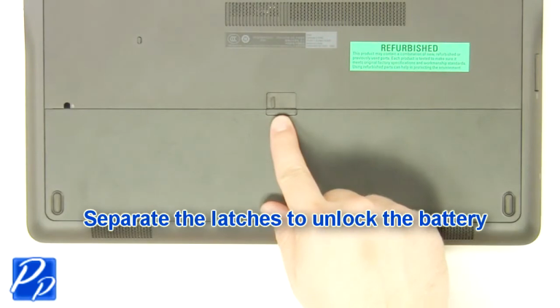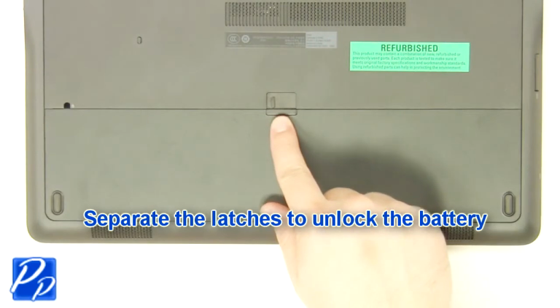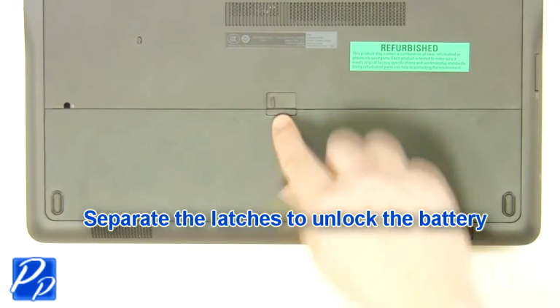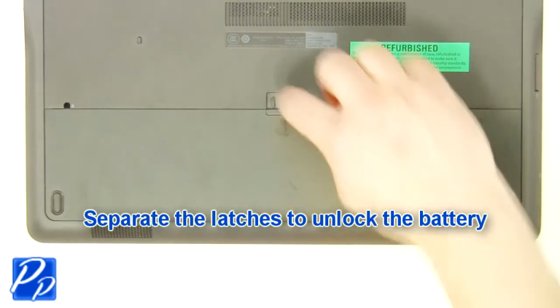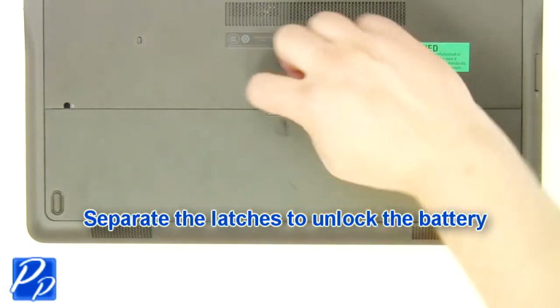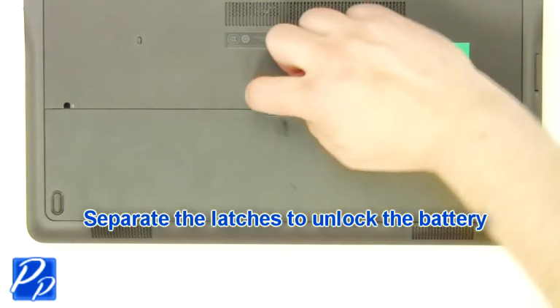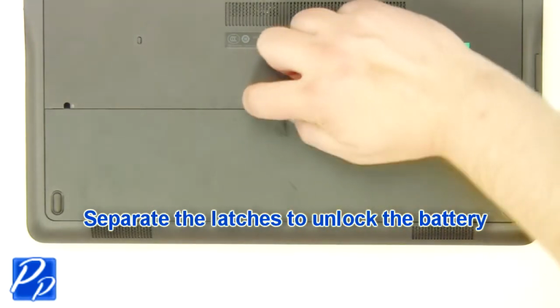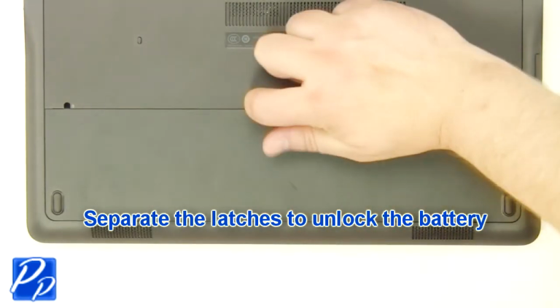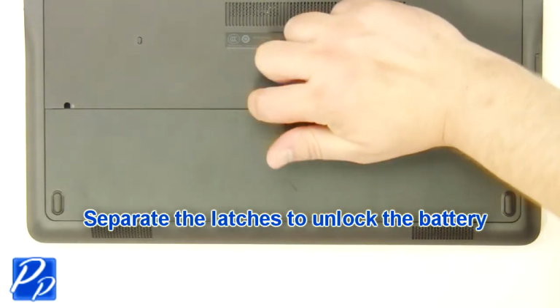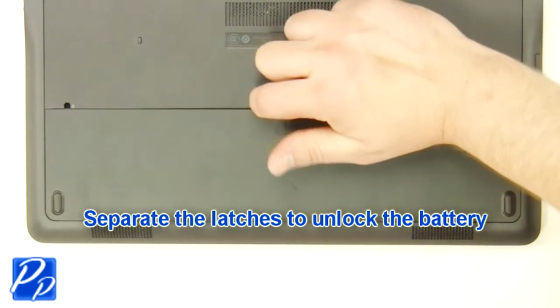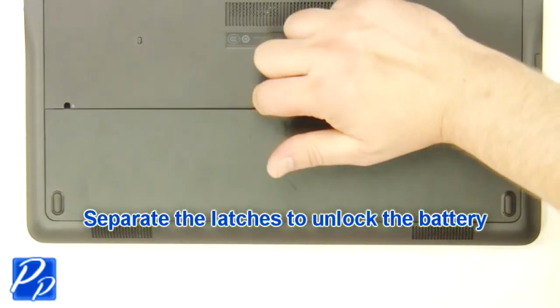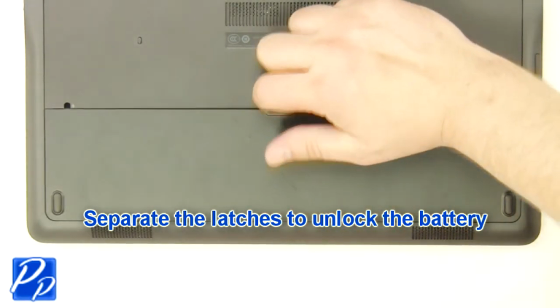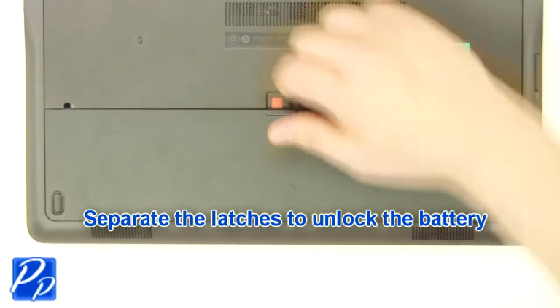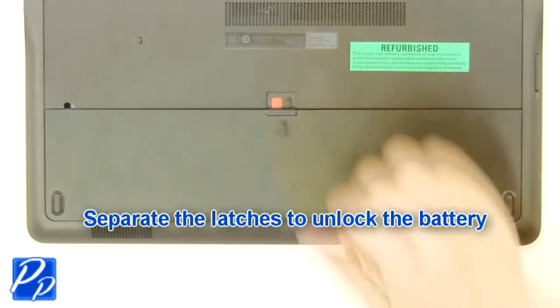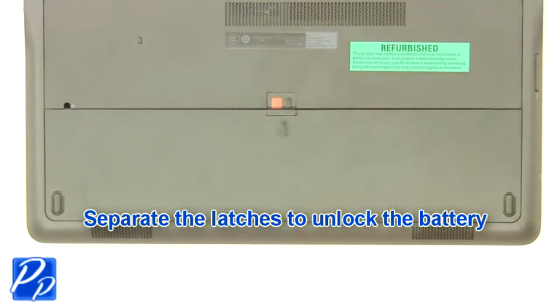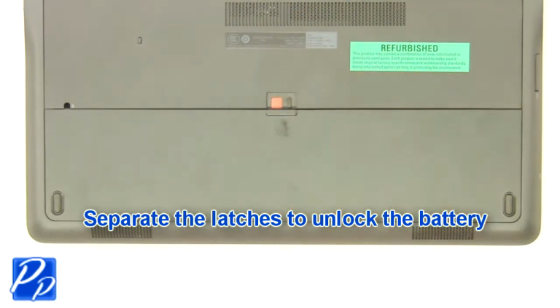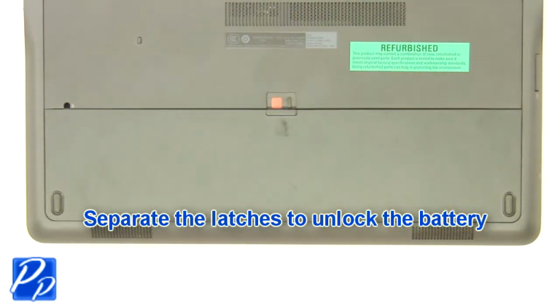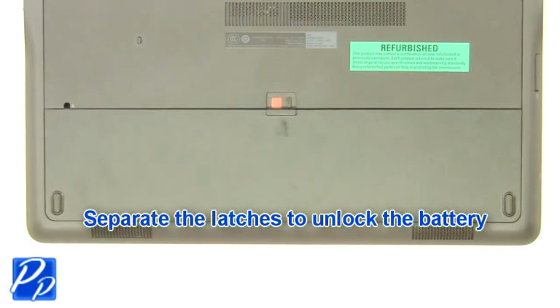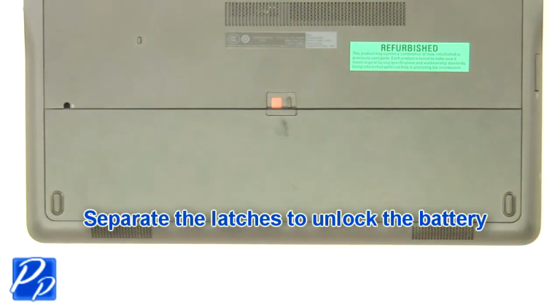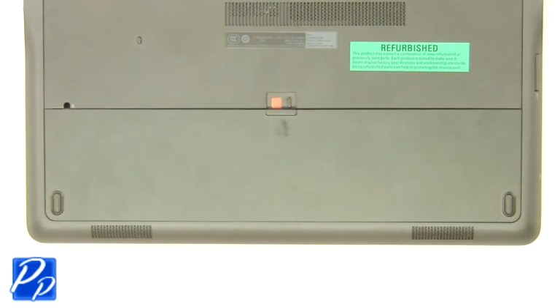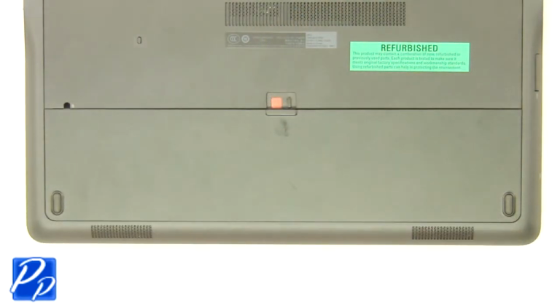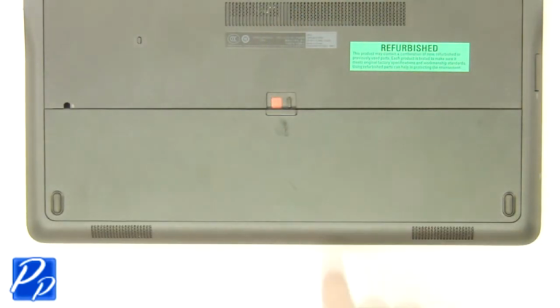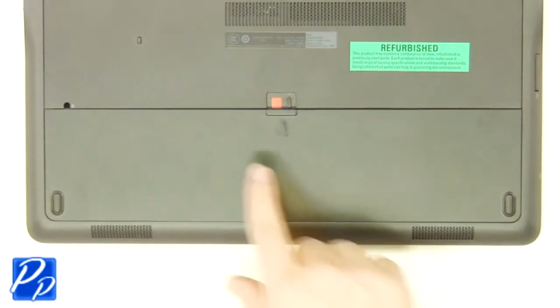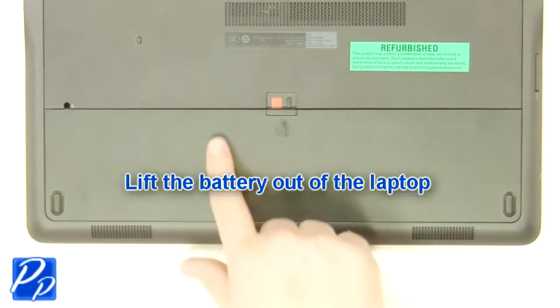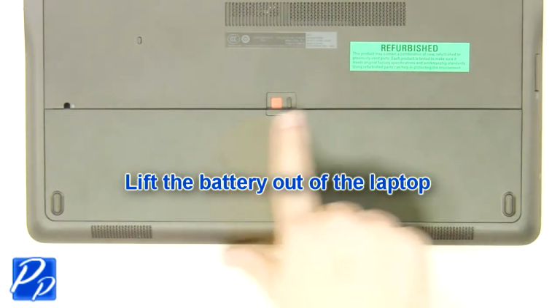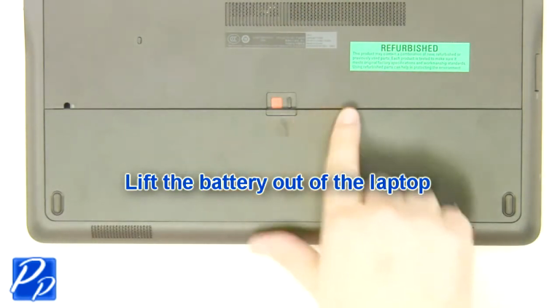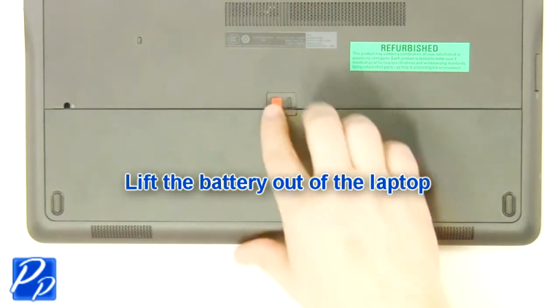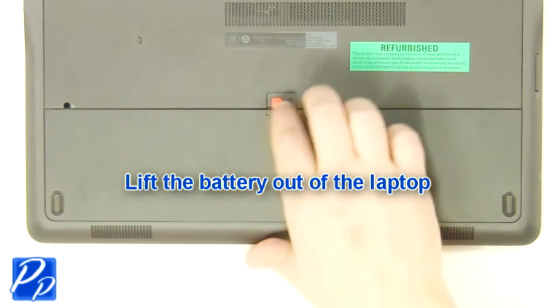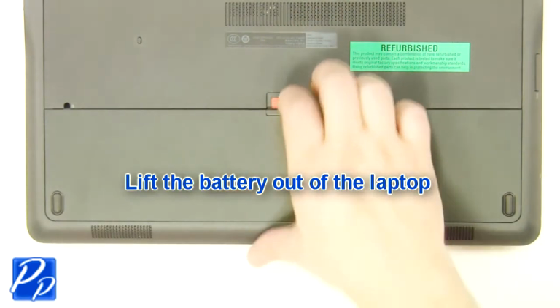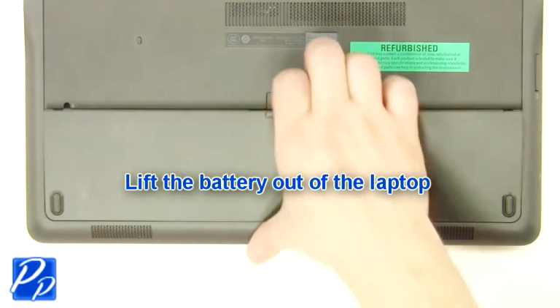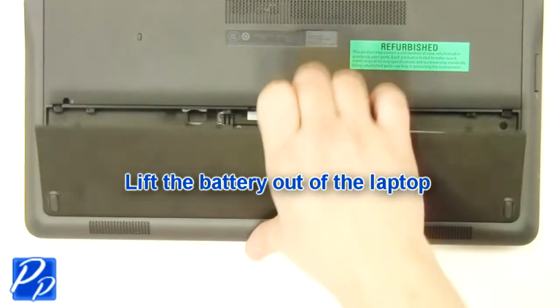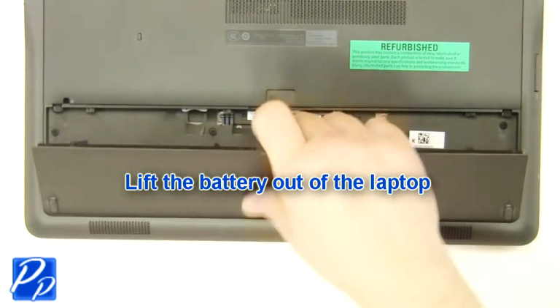Slide the latch over to unlock the battery. Lift the battery out of the laptop.